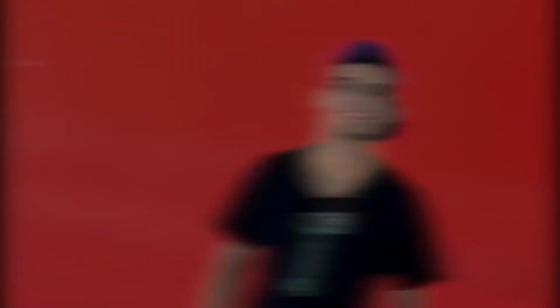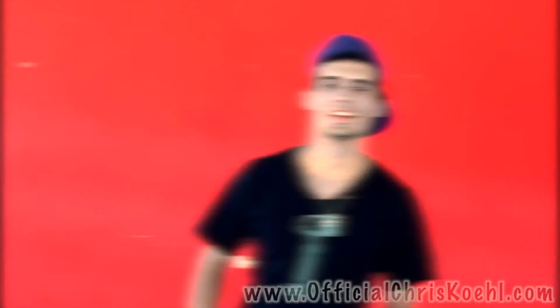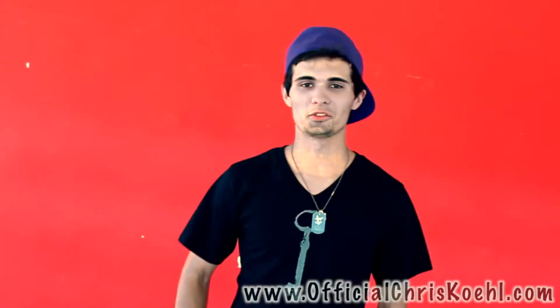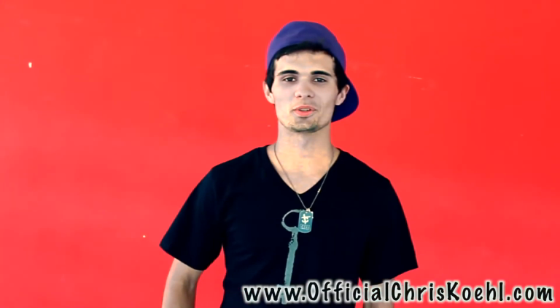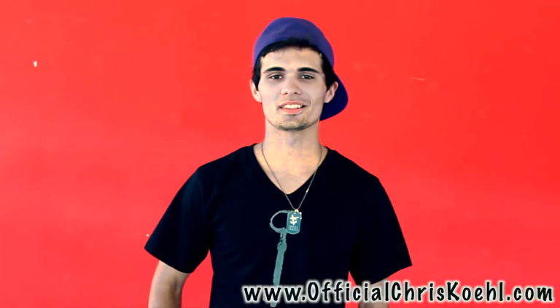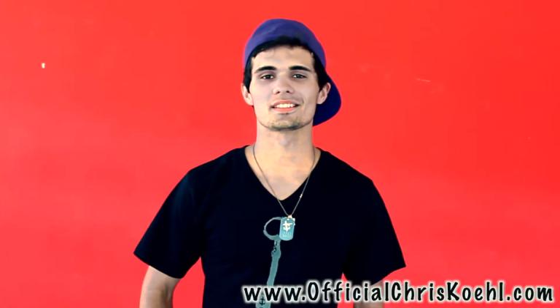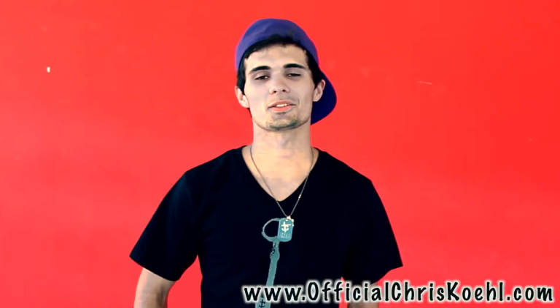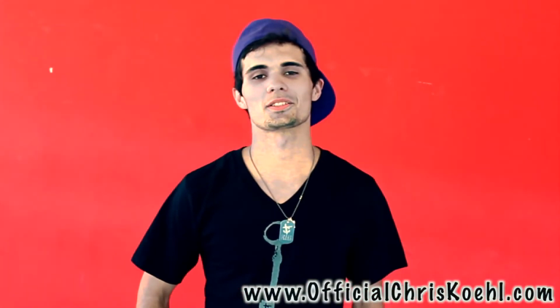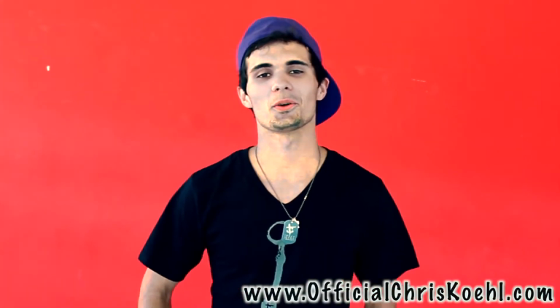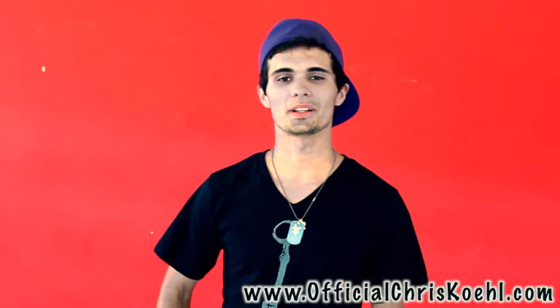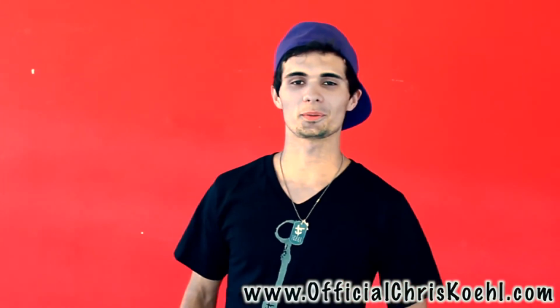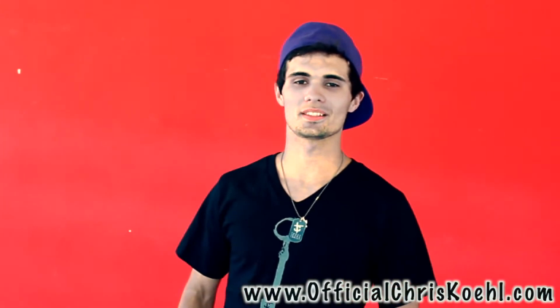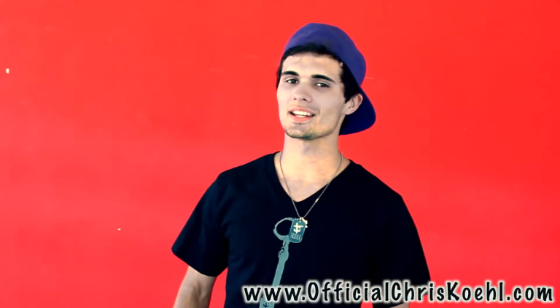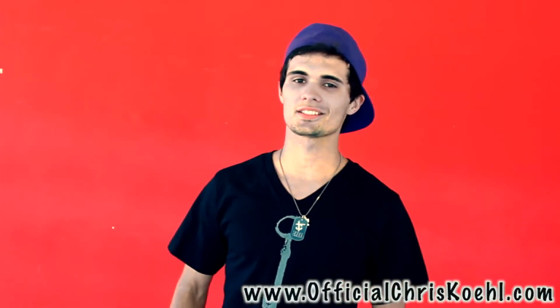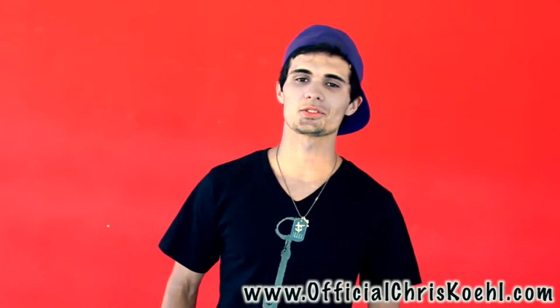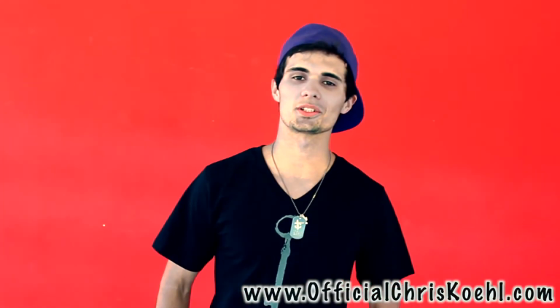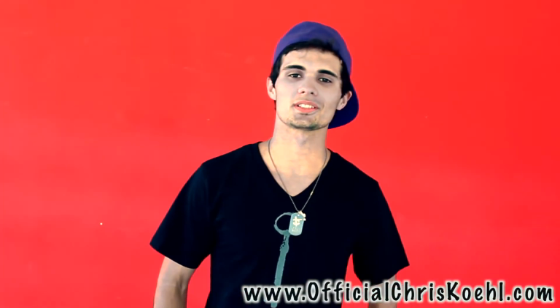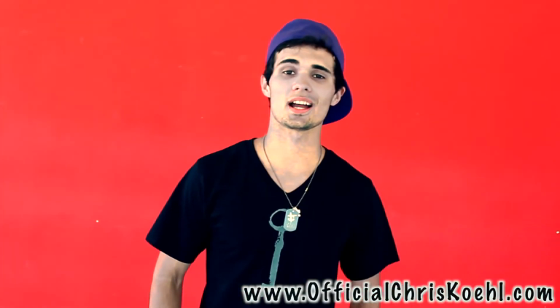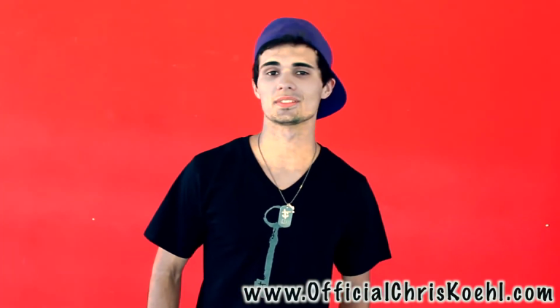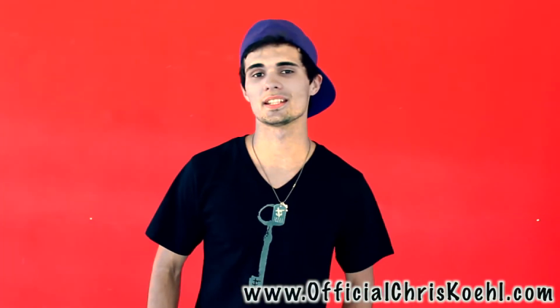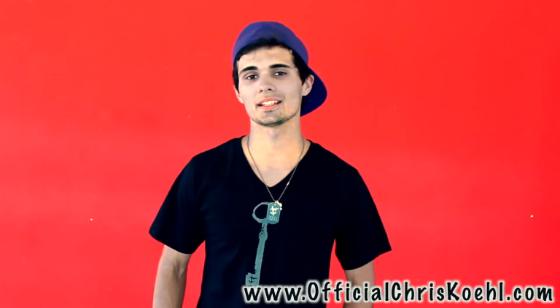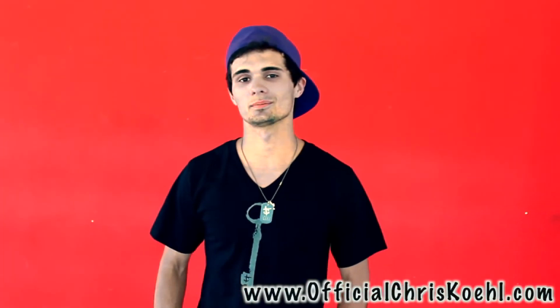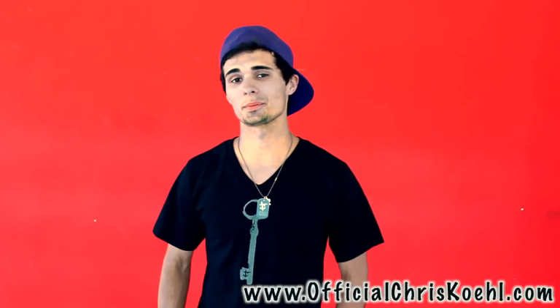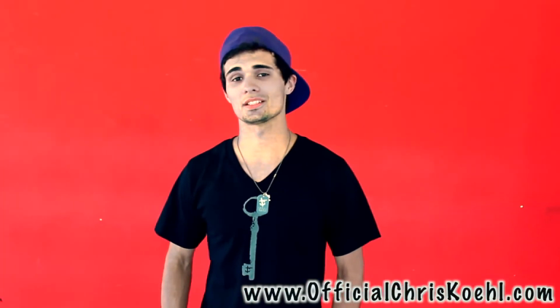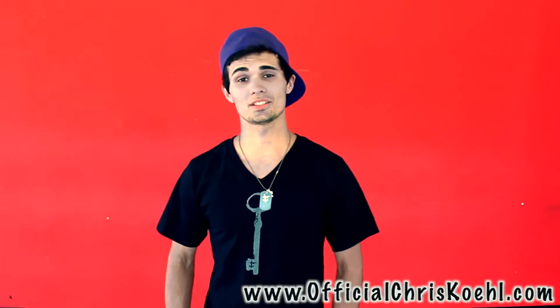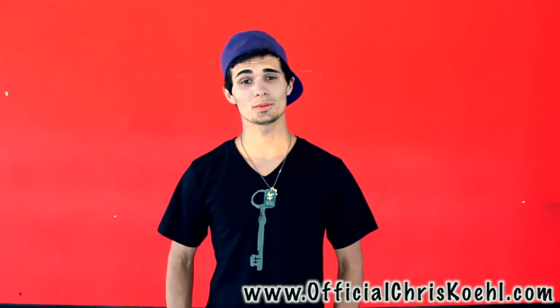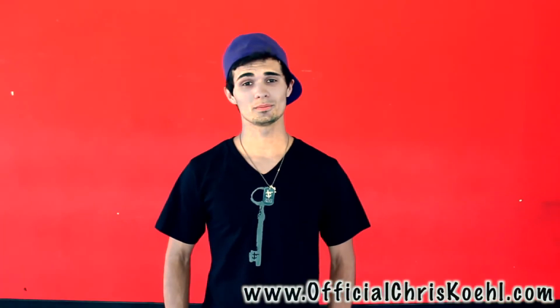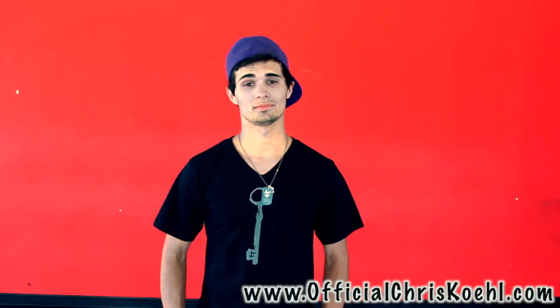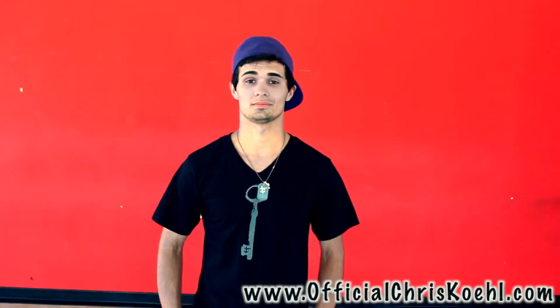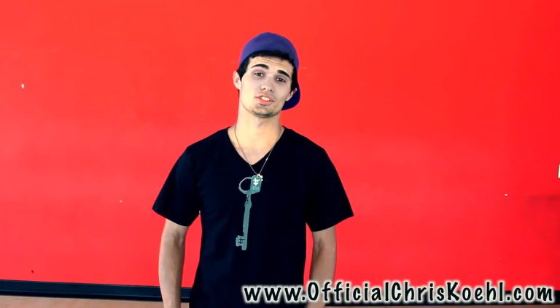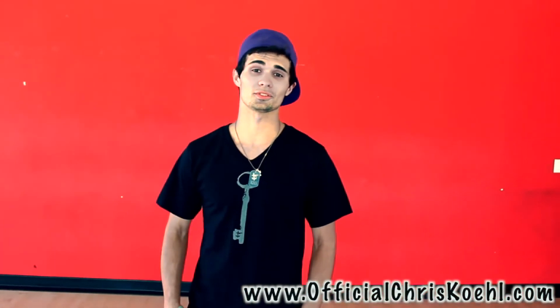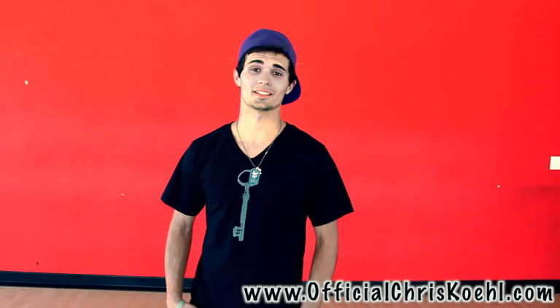Hey everybody, this is Chris Cole here with Dance Tutorials Live and today I'm going to teach you Shuffling.